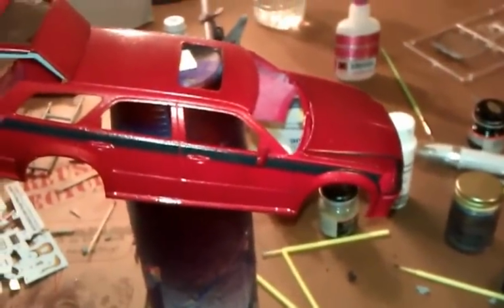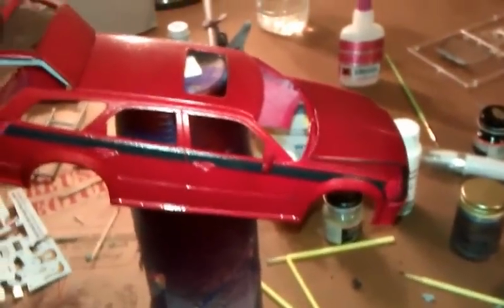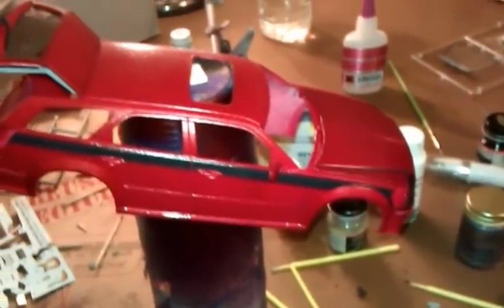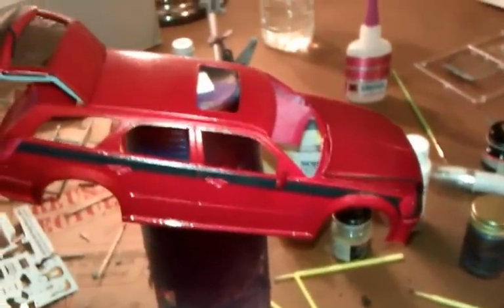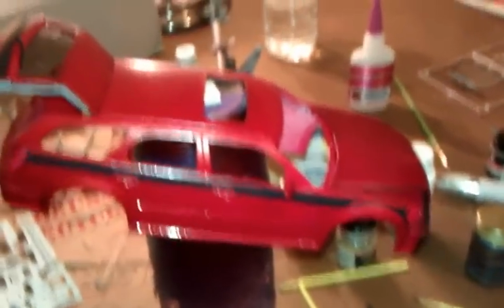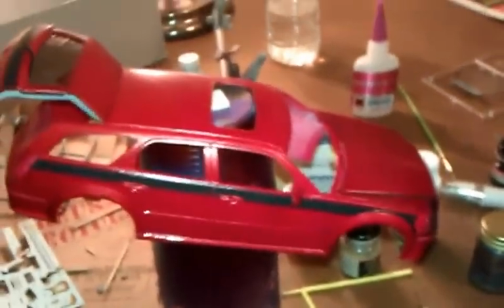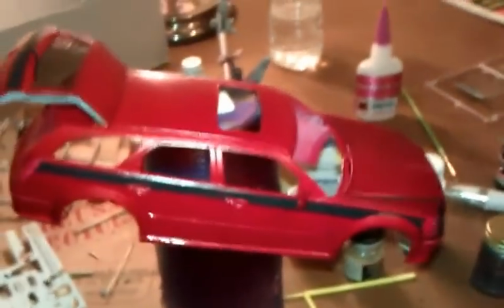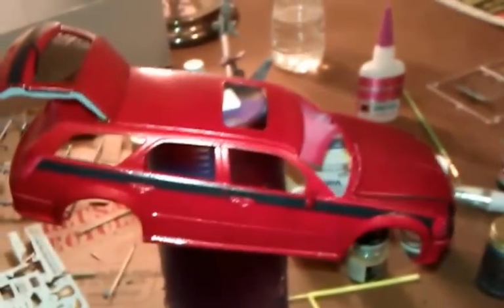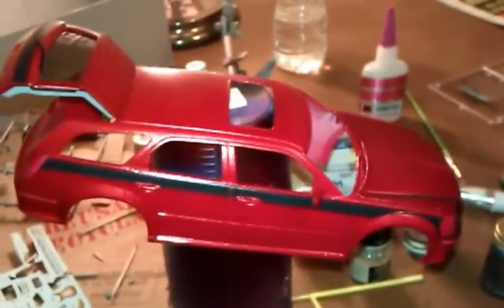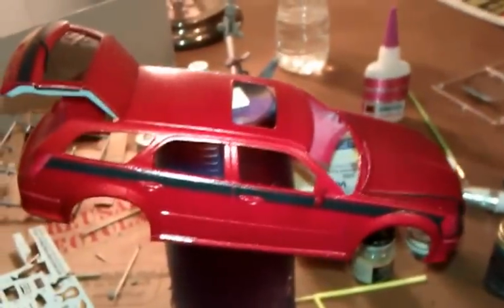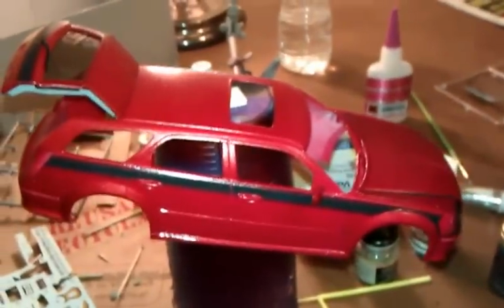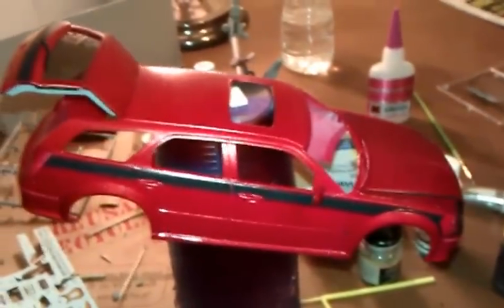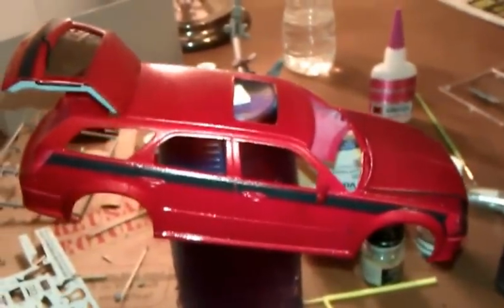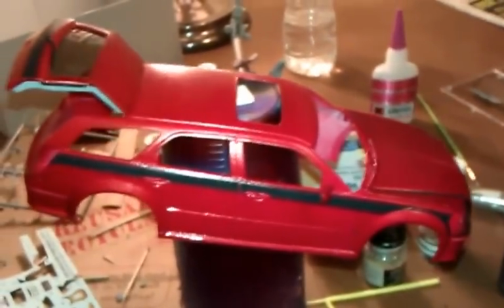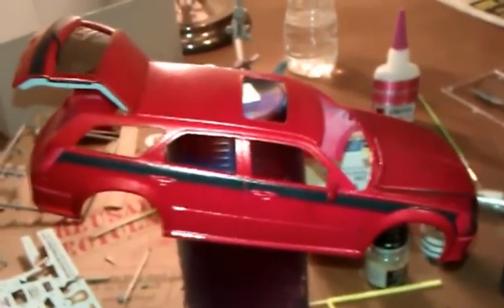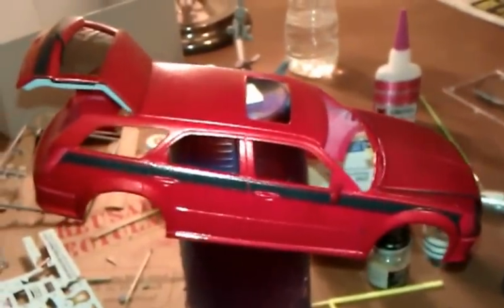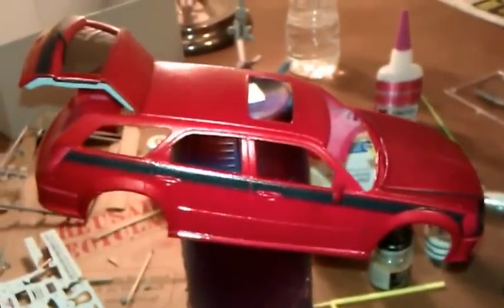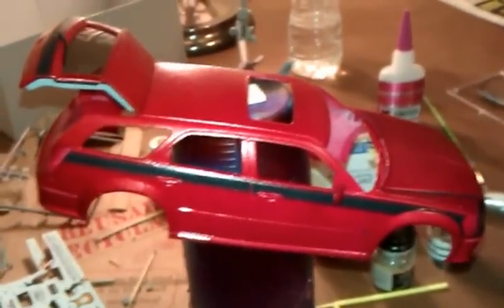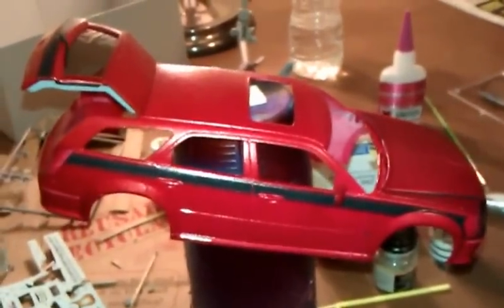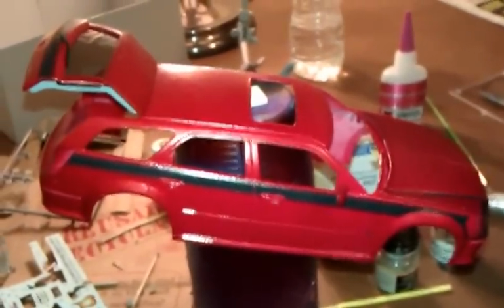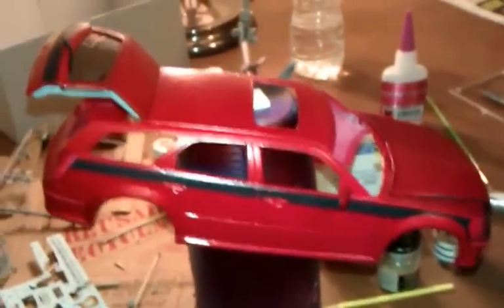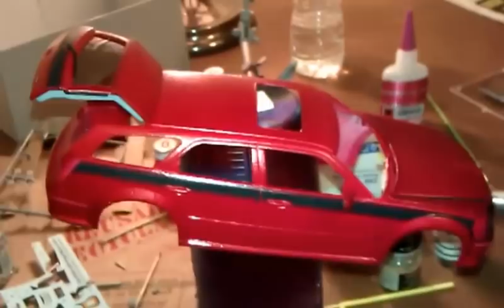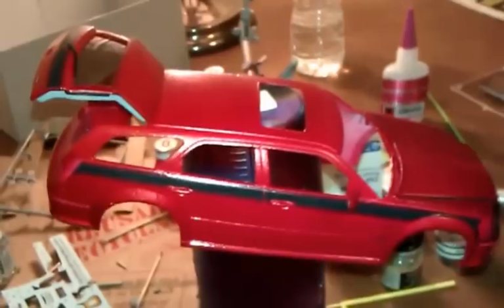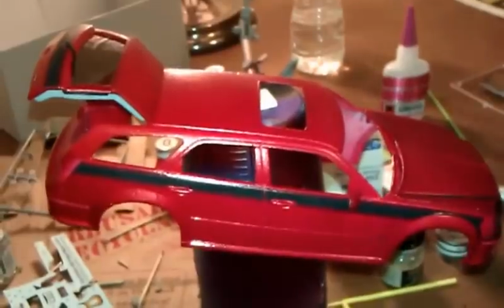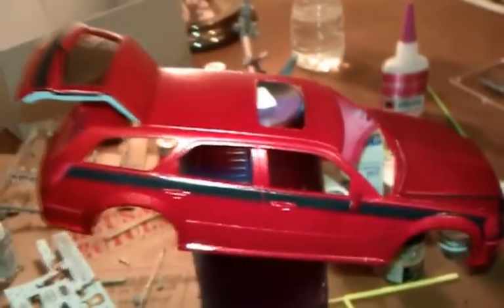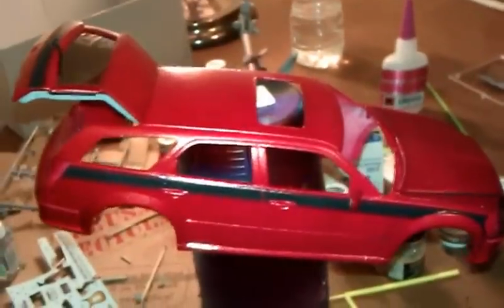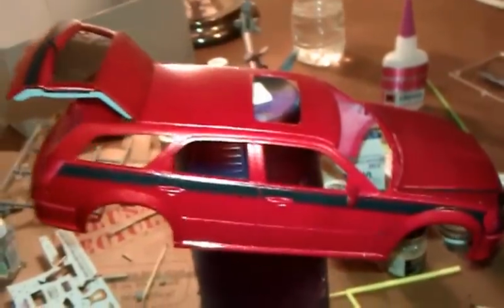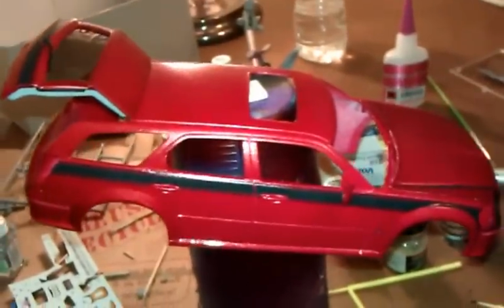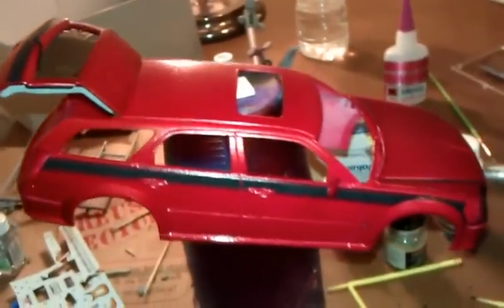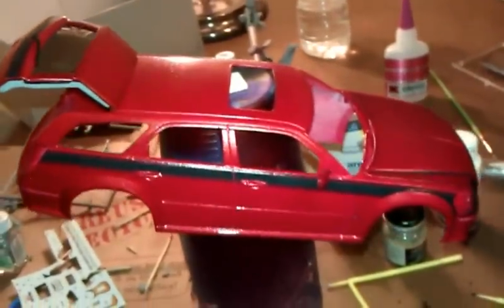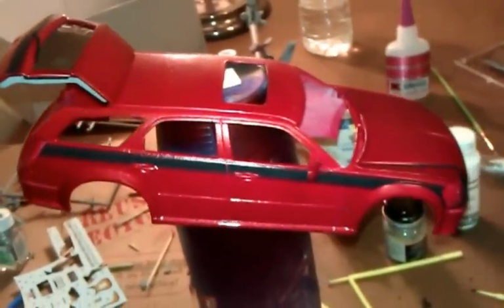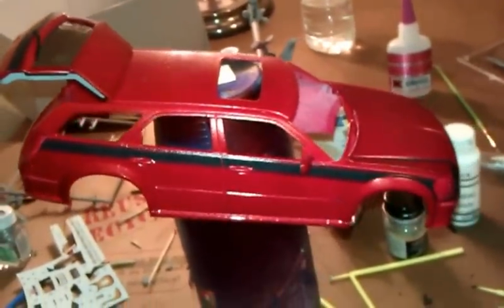What's up guys? This is probably my last update before this model is finished.